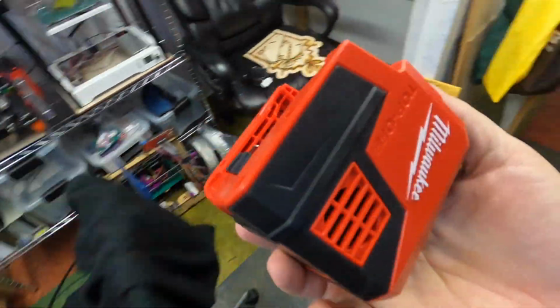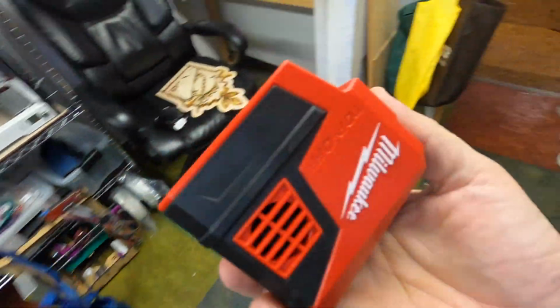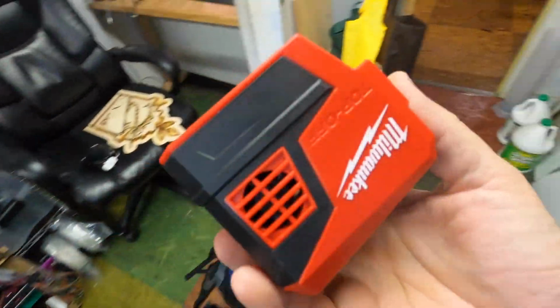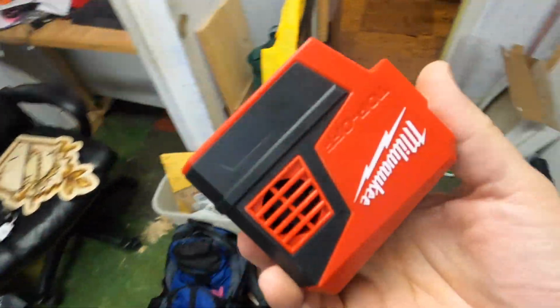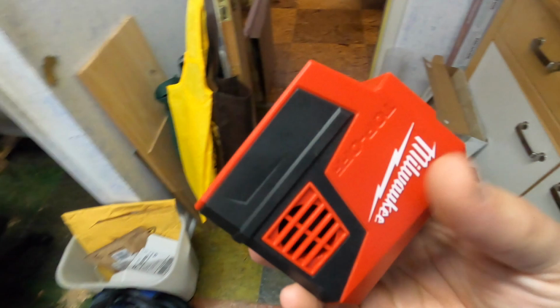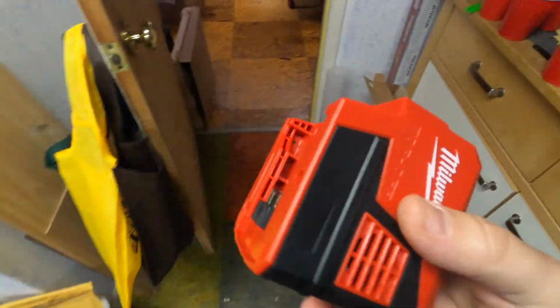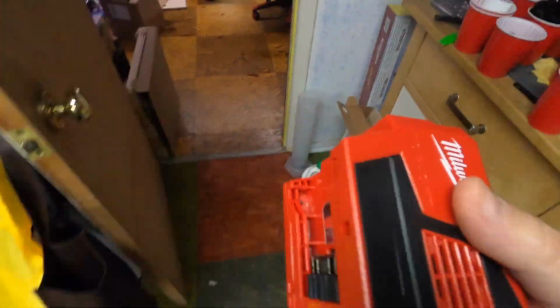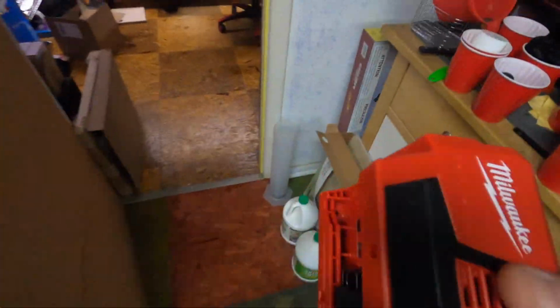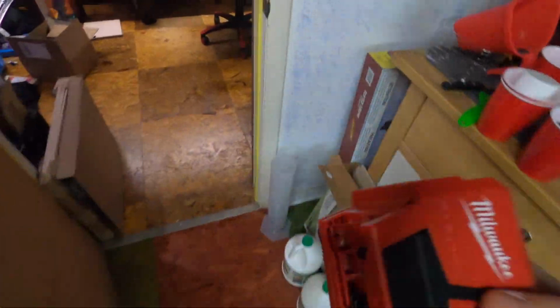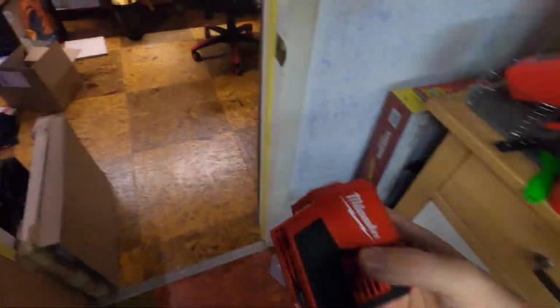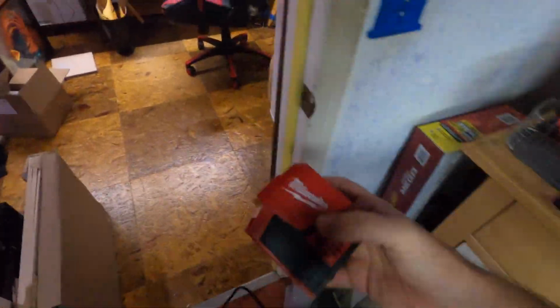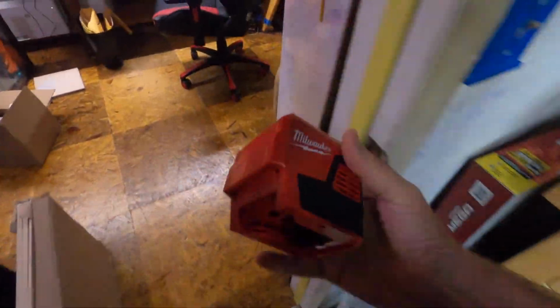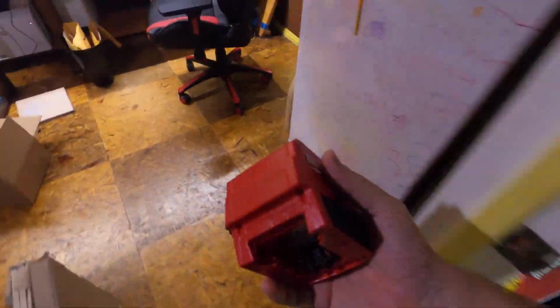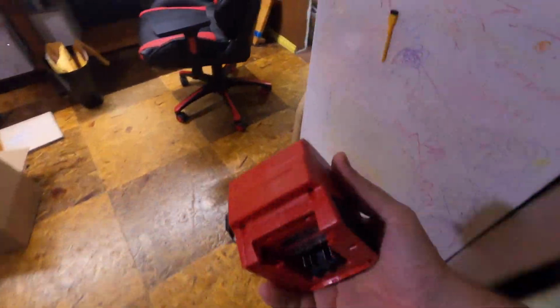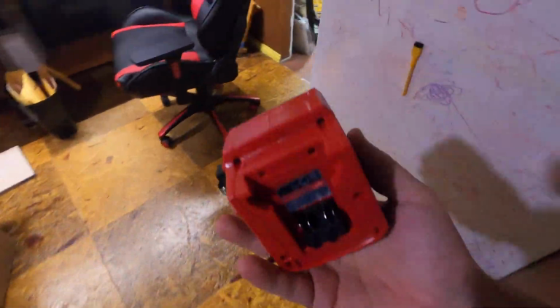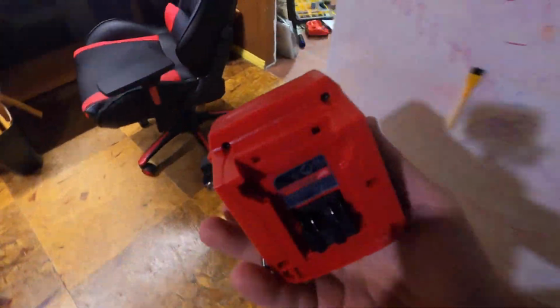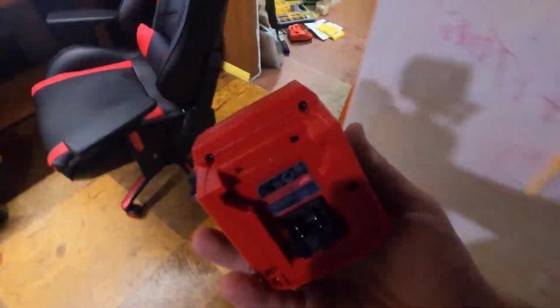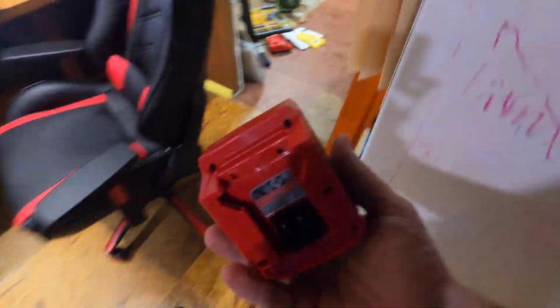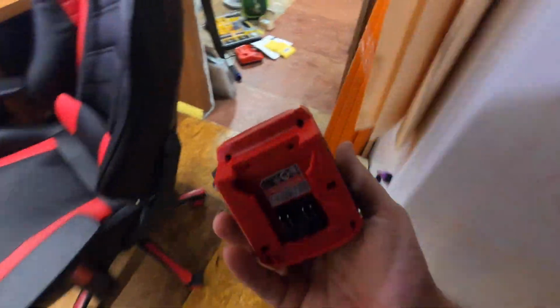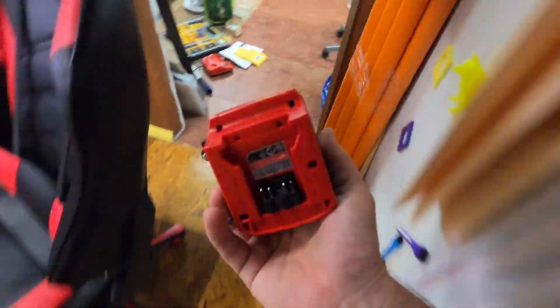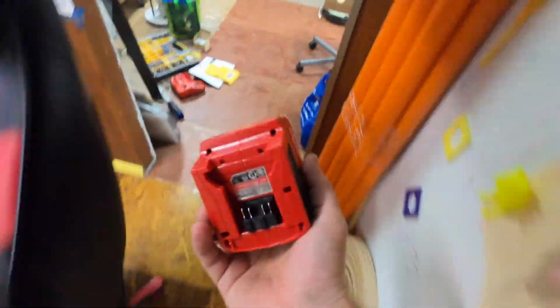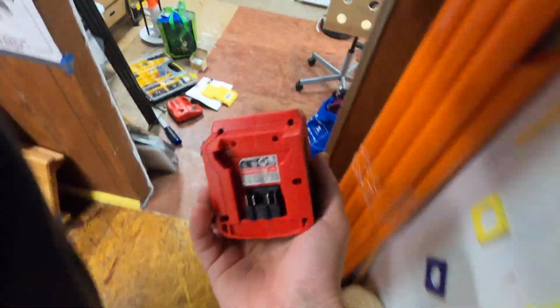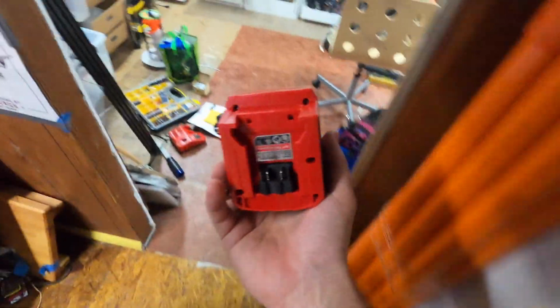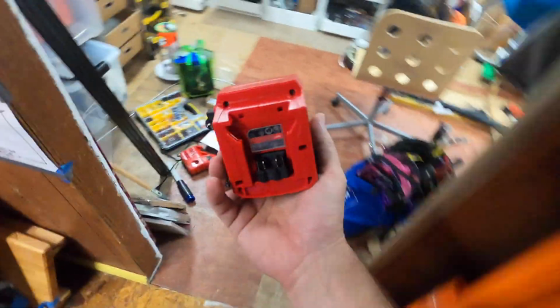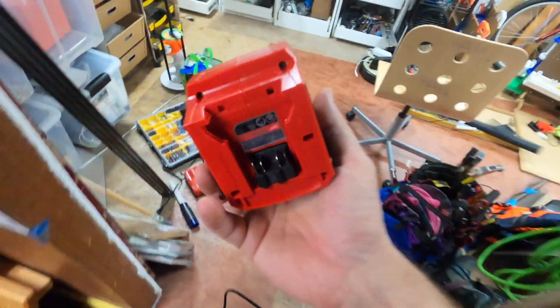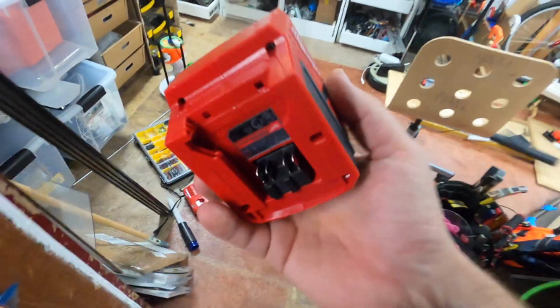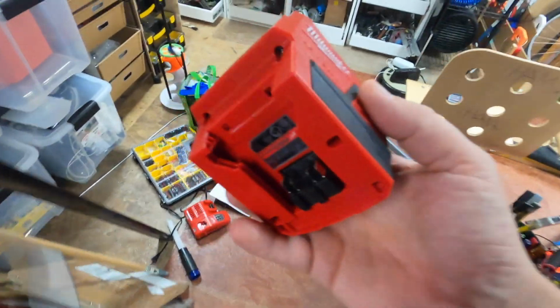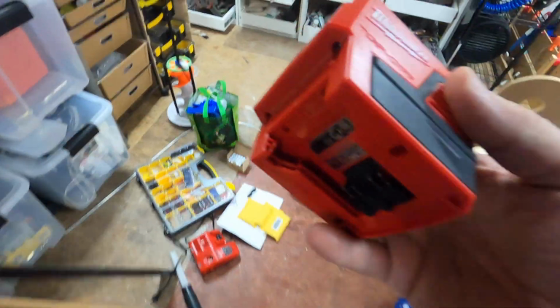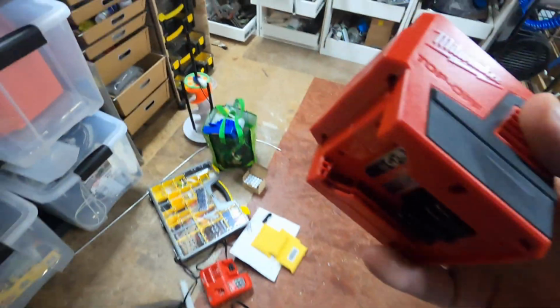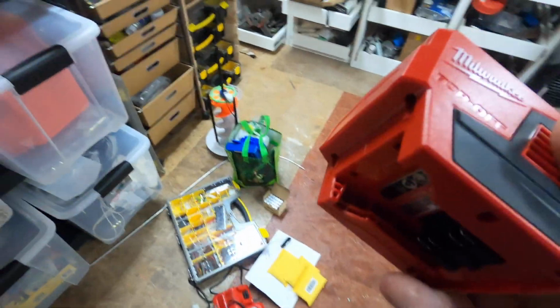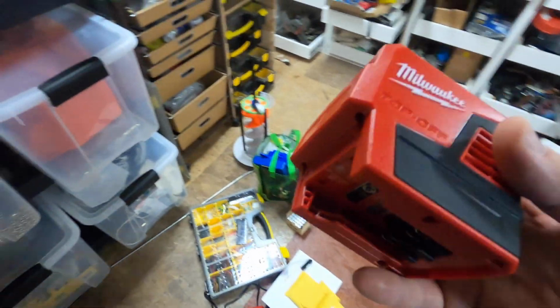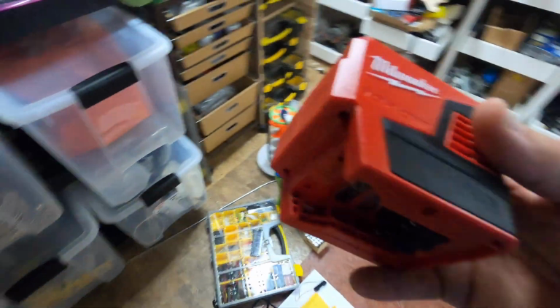Decent weight in the hand. Let's grab ourselves a battery and see how long we can run a printer.